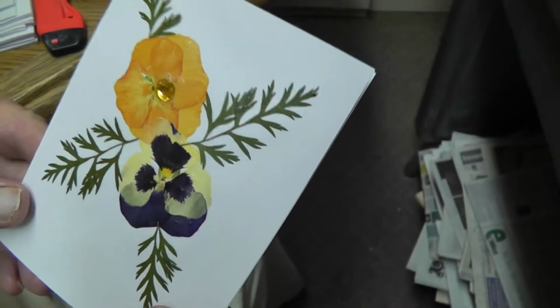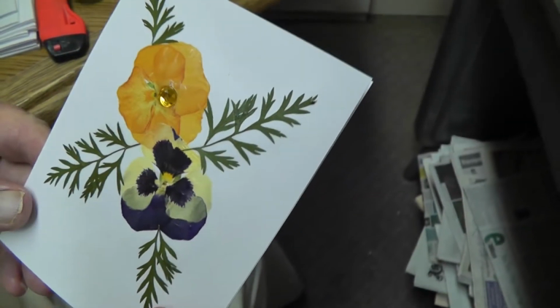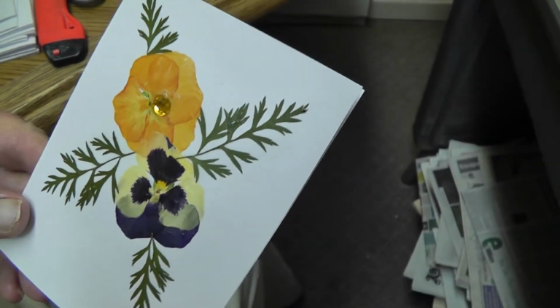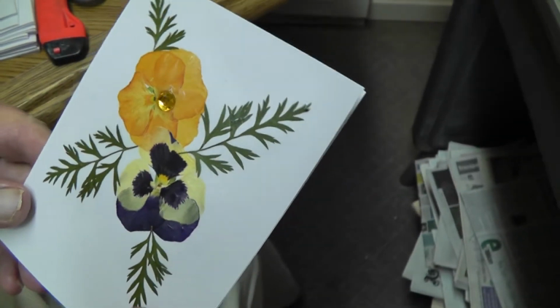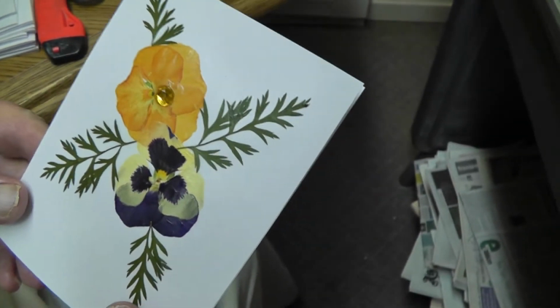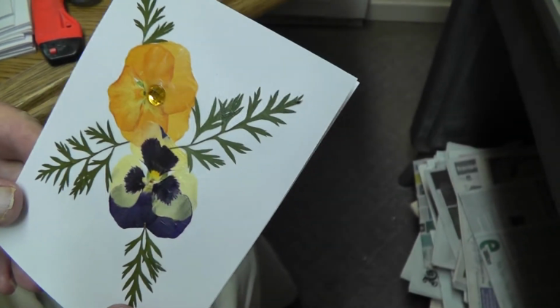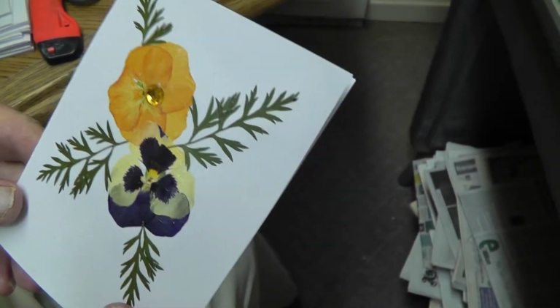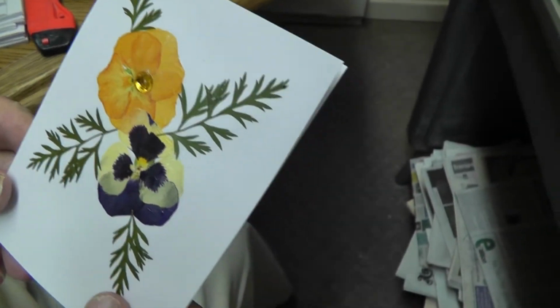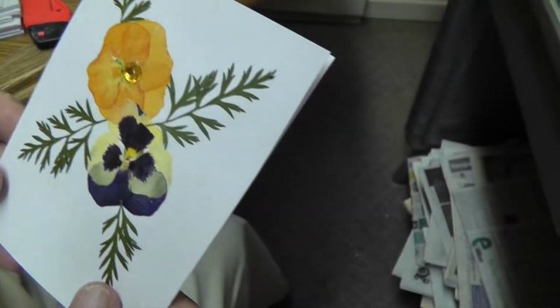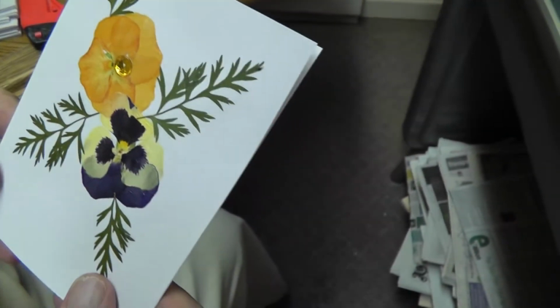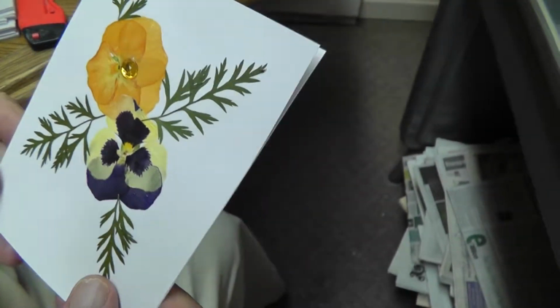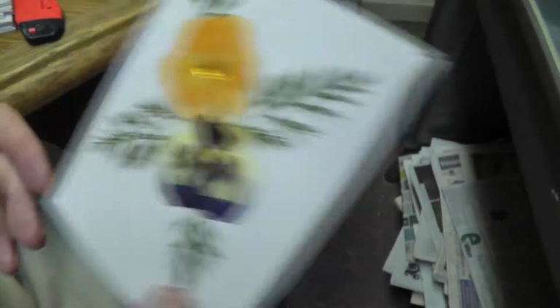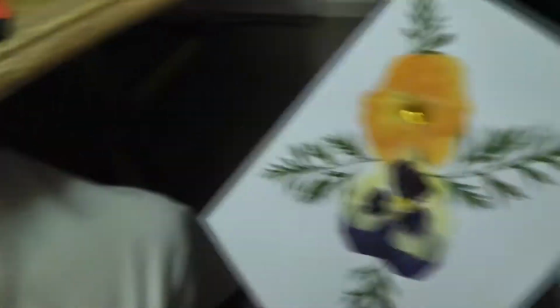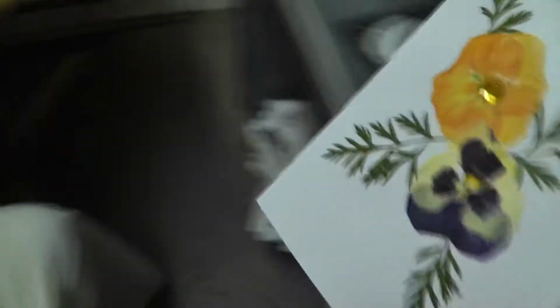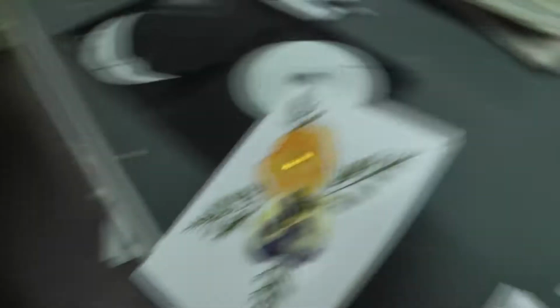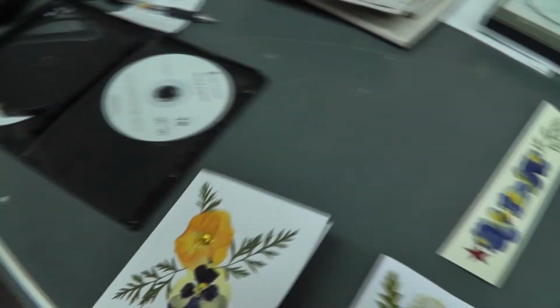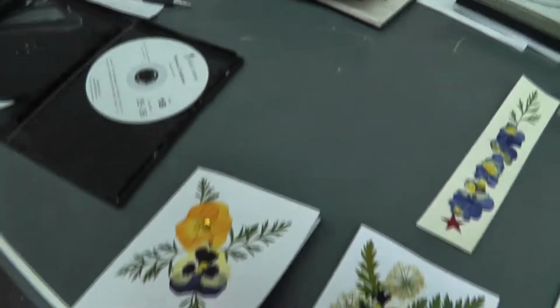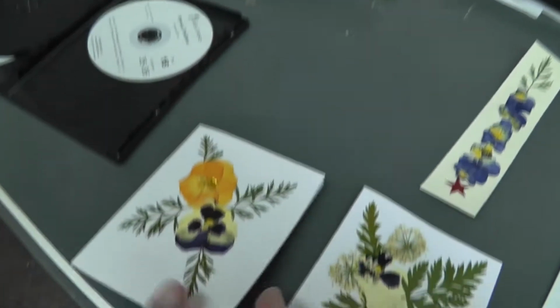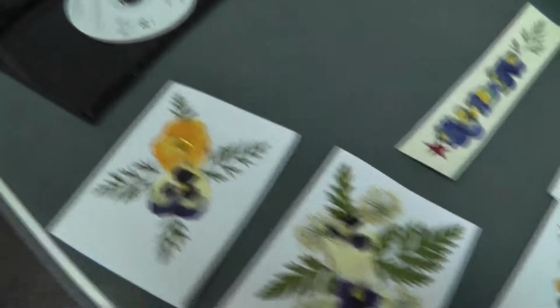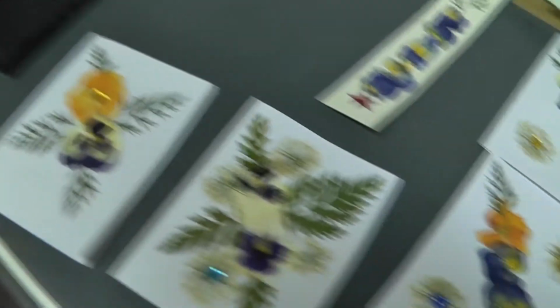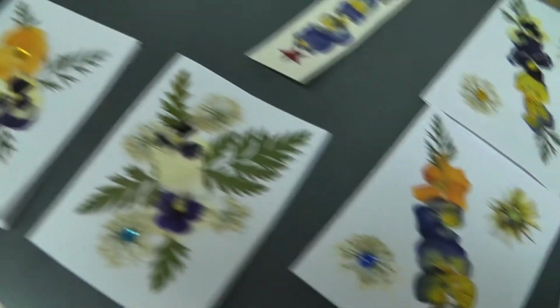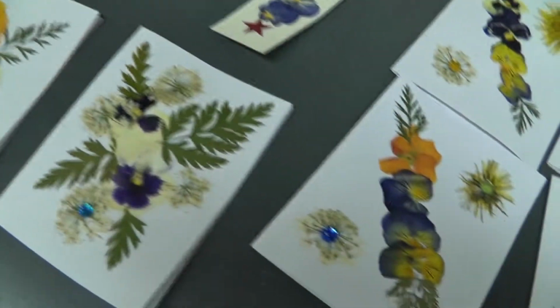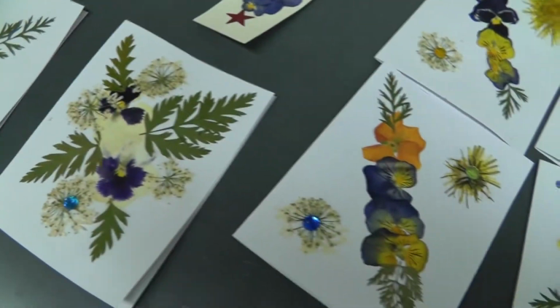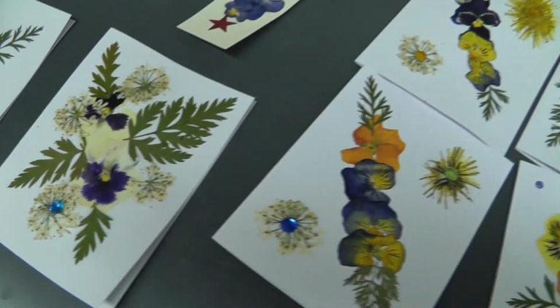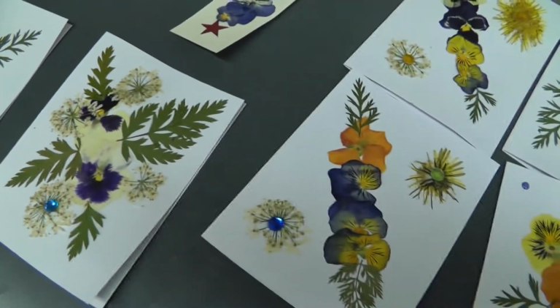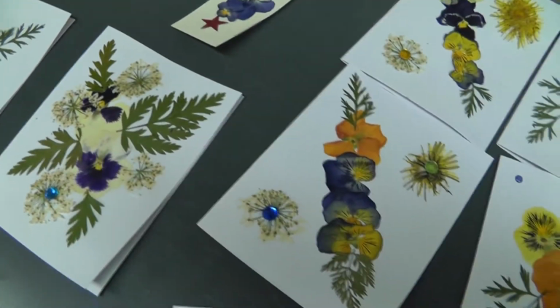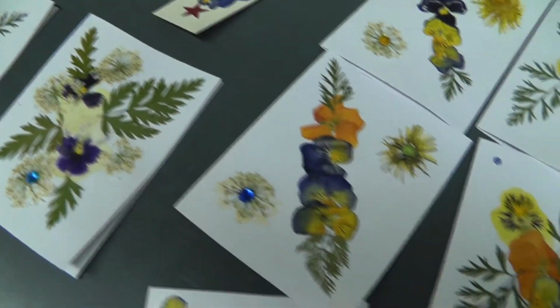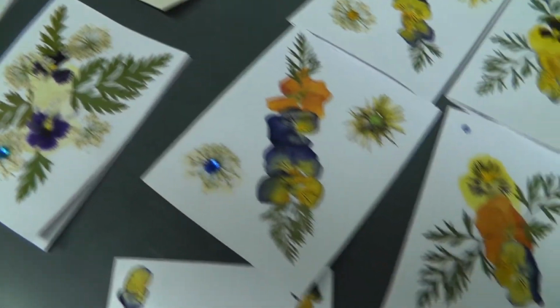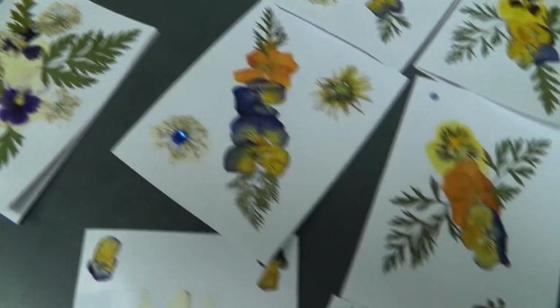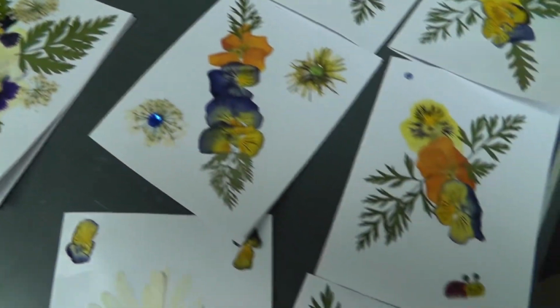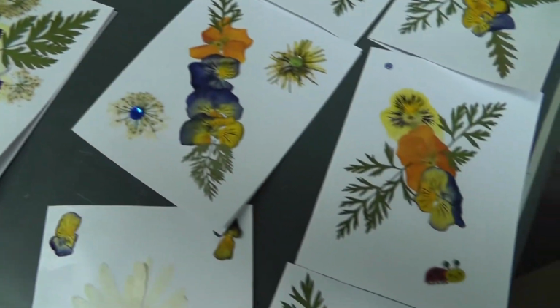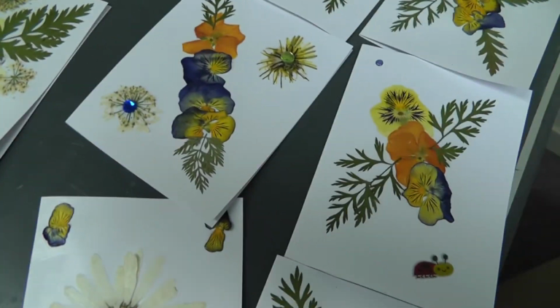I wonder what it was because it also preserves the greenery too, doesn't it? It preserves the color, yes. Wow. Beautiful.